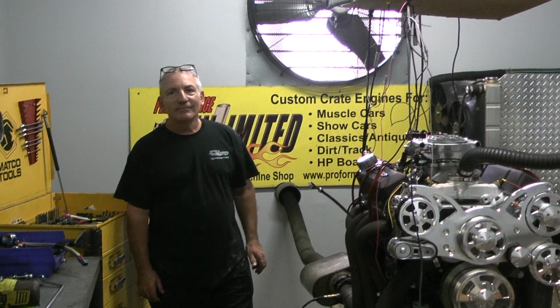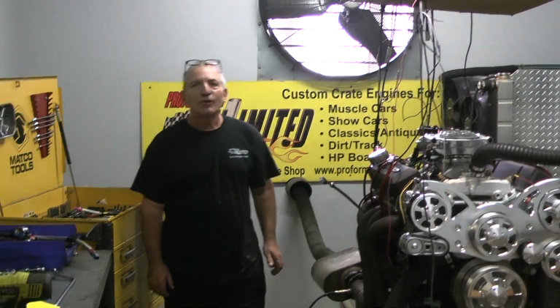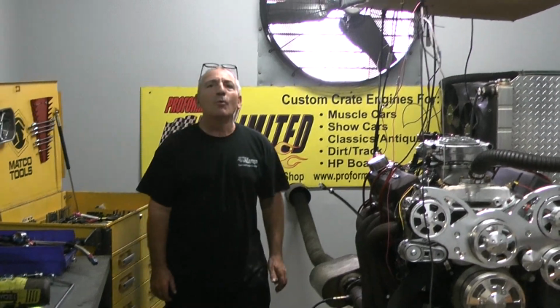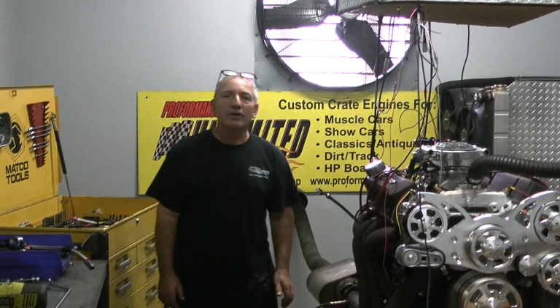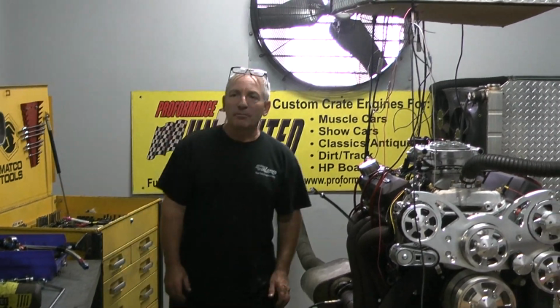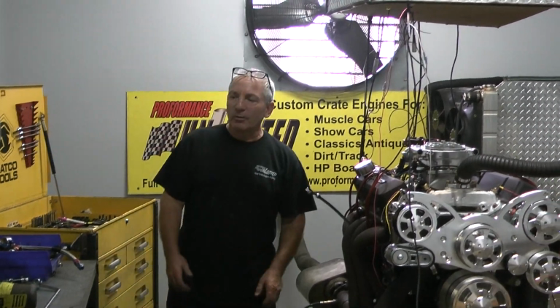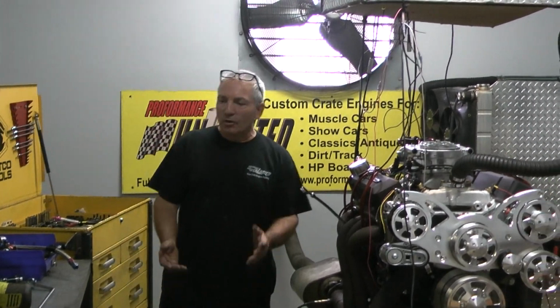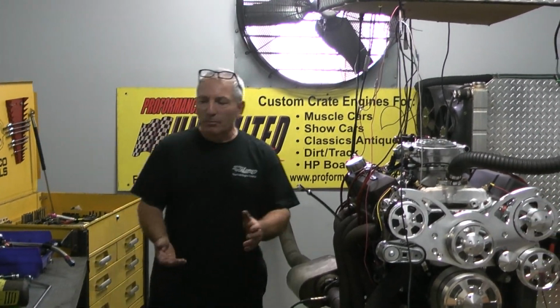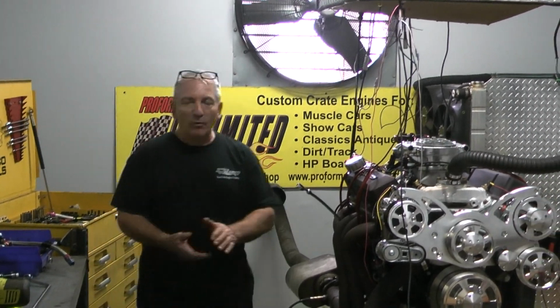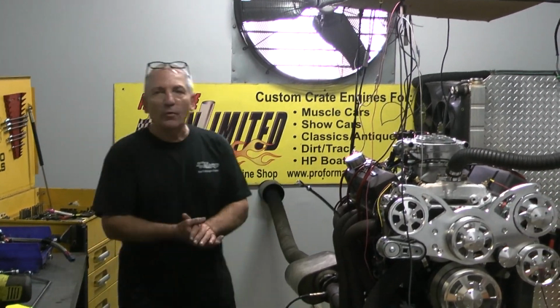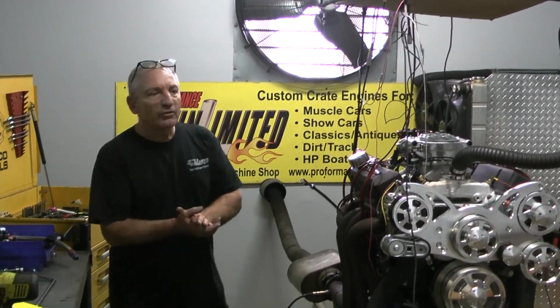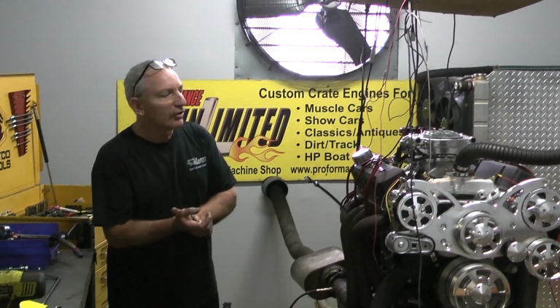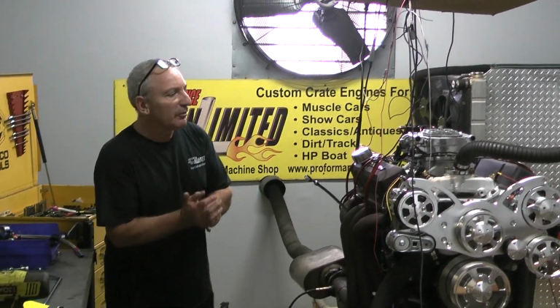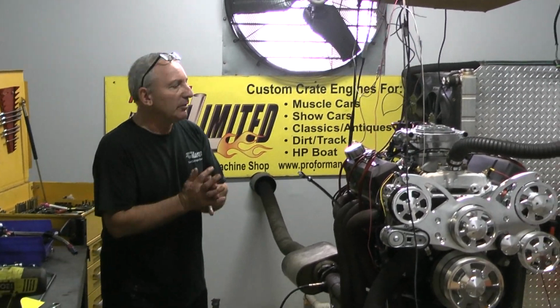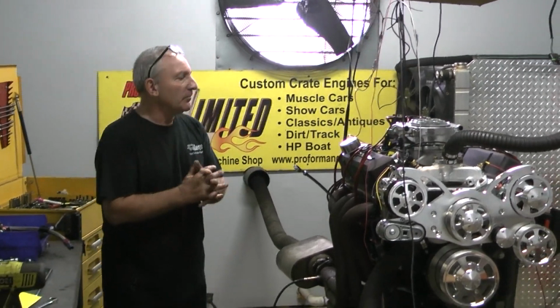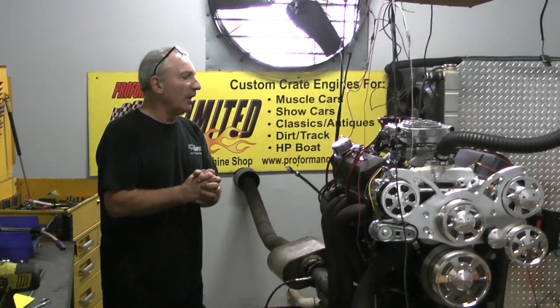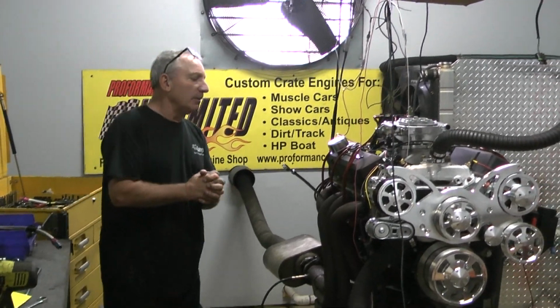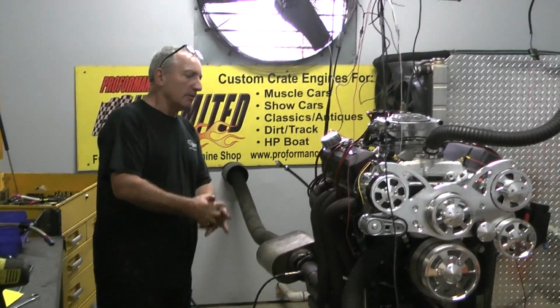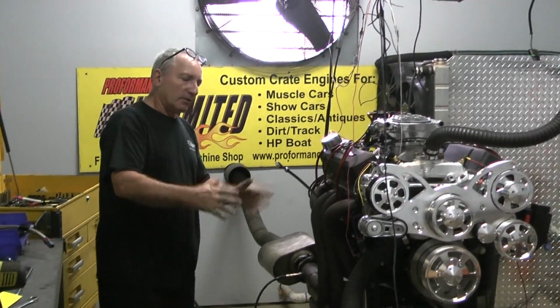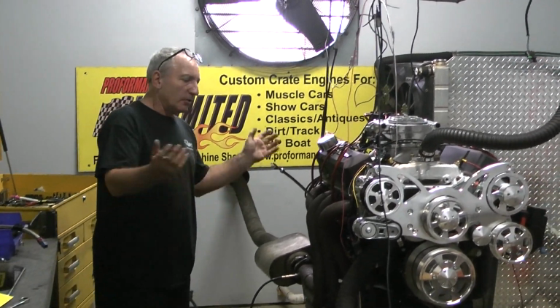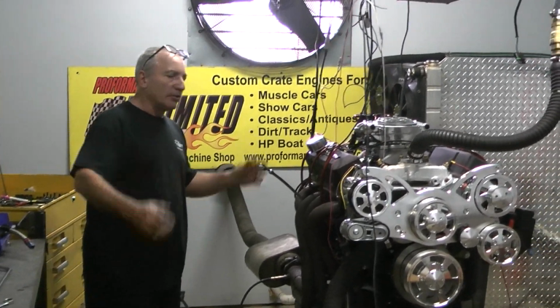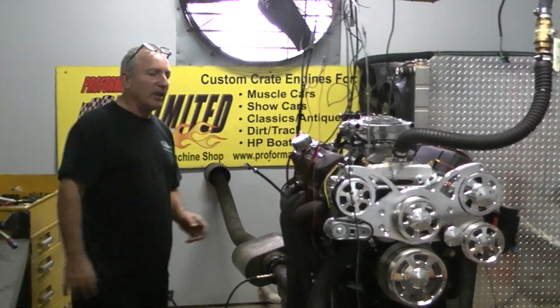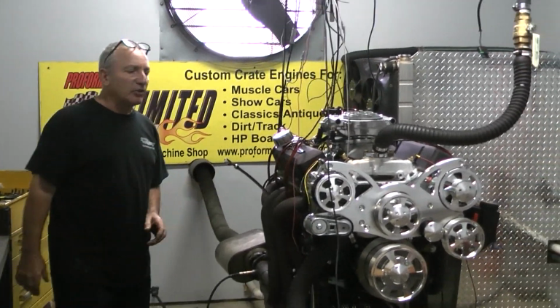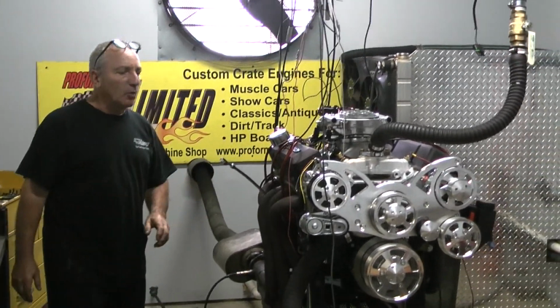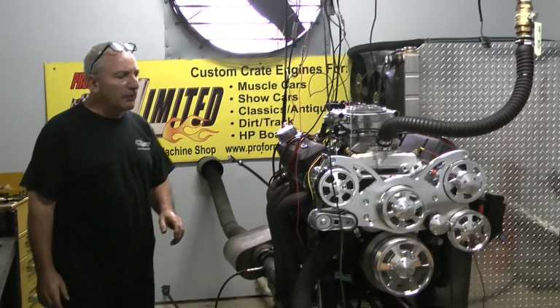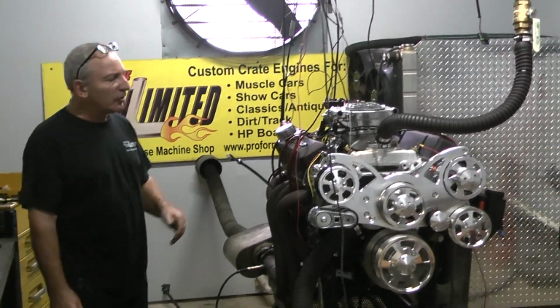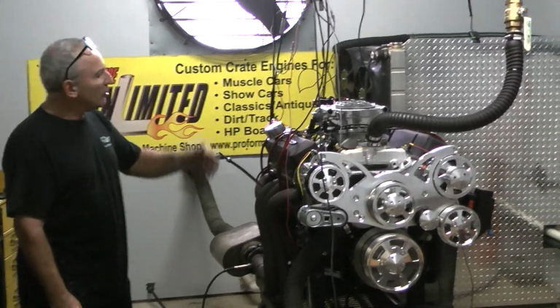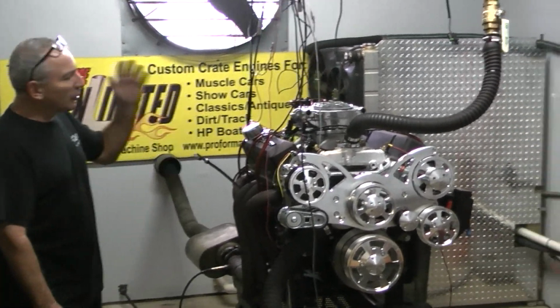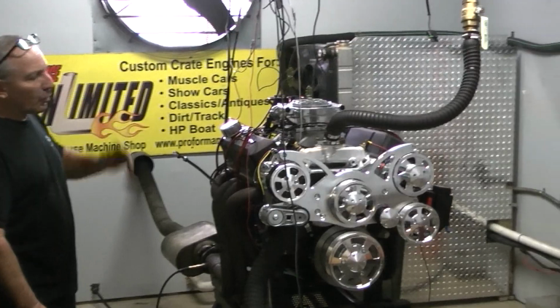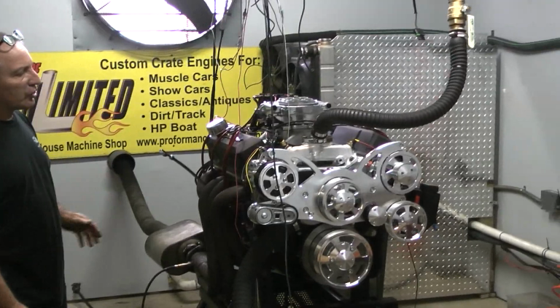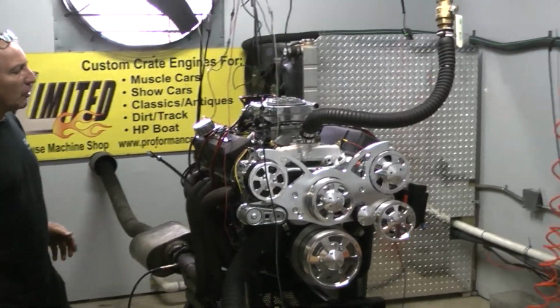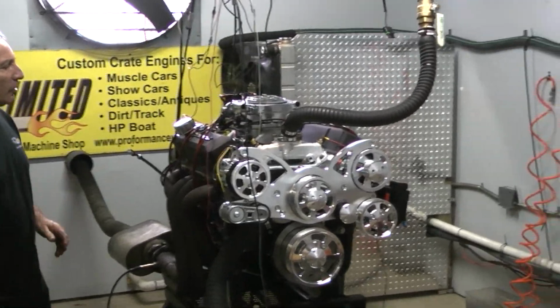Good morning everybody, welcome to Performance Unlimited. Another day at the office, another gorgeous corner.